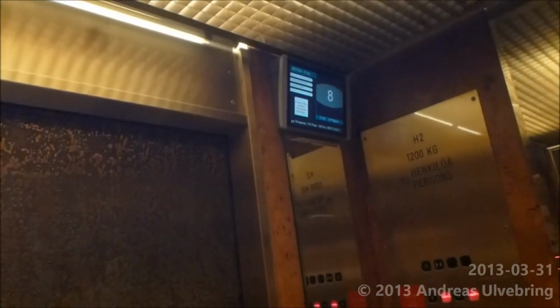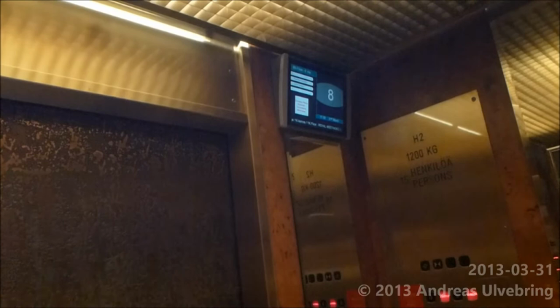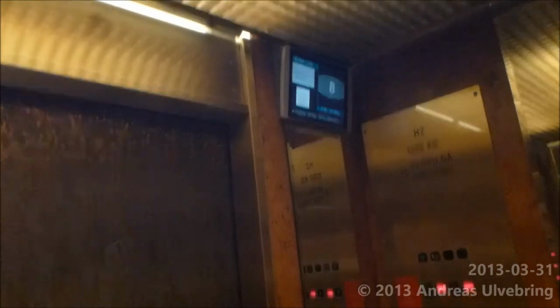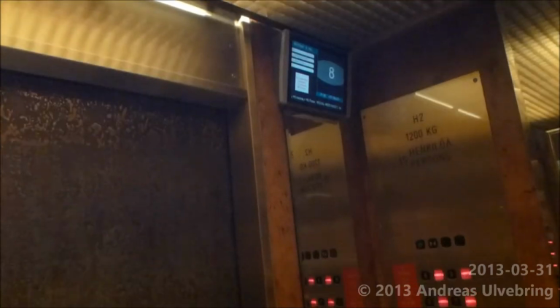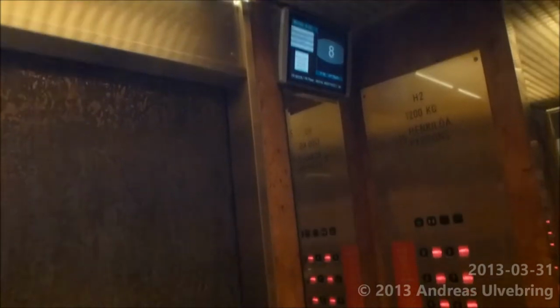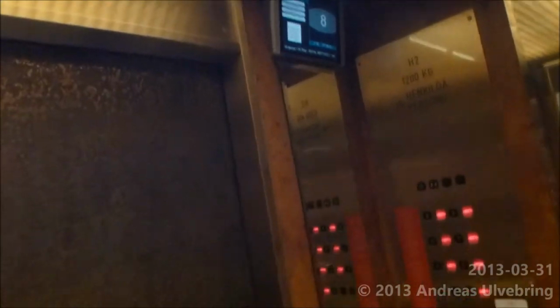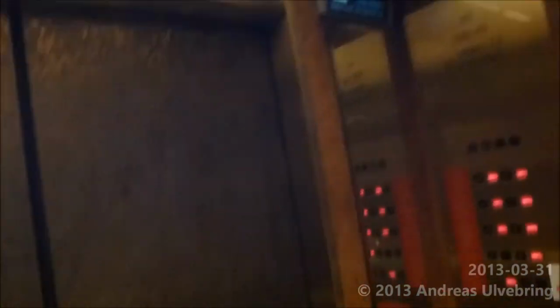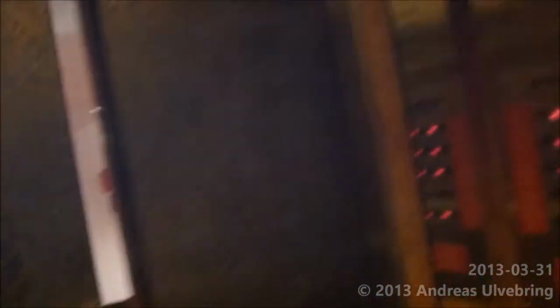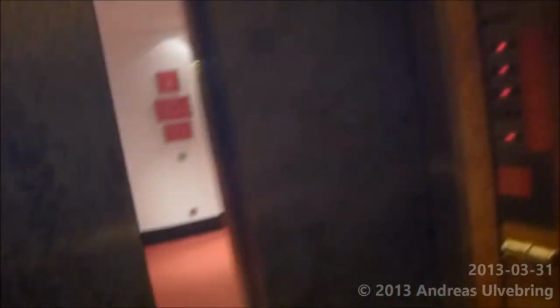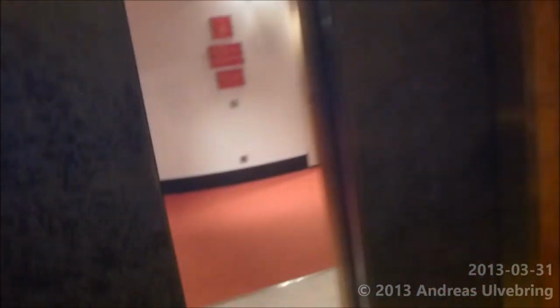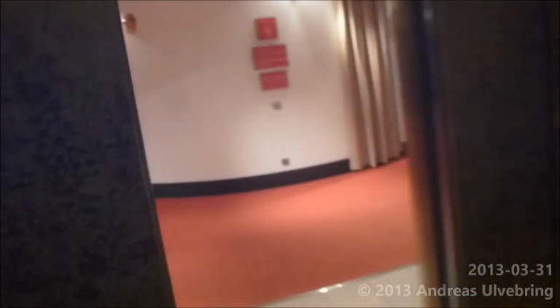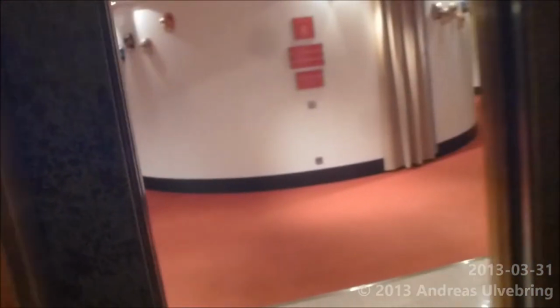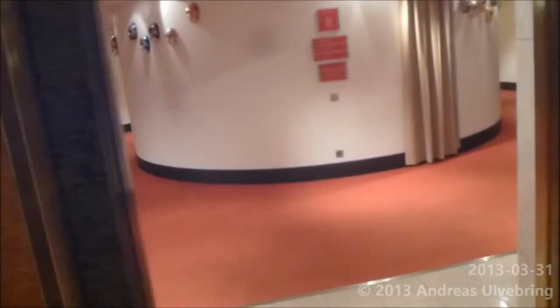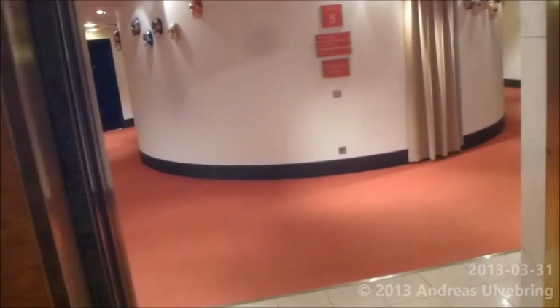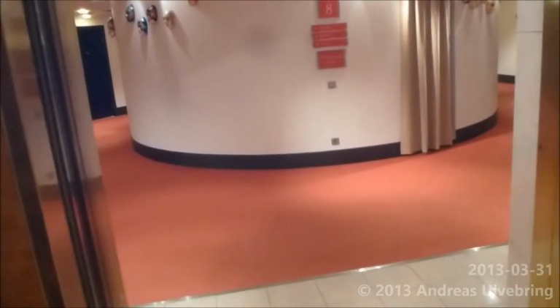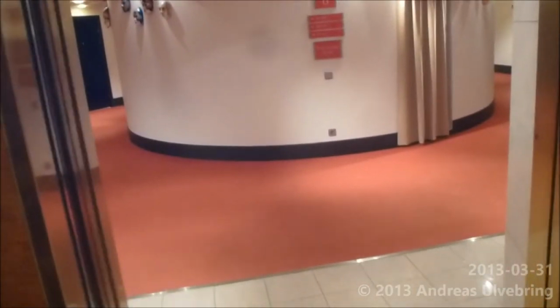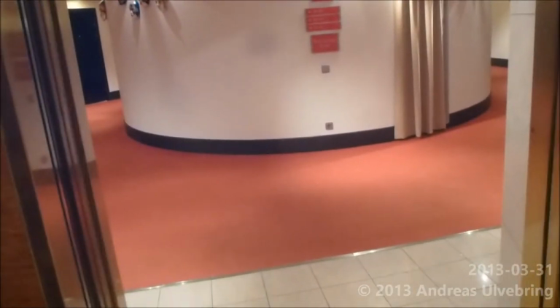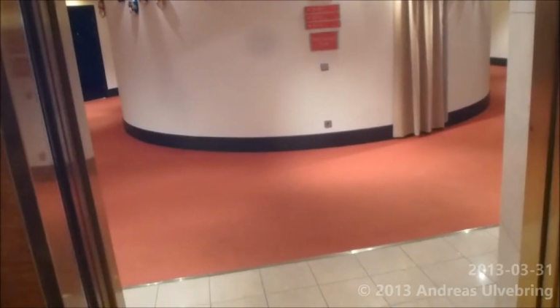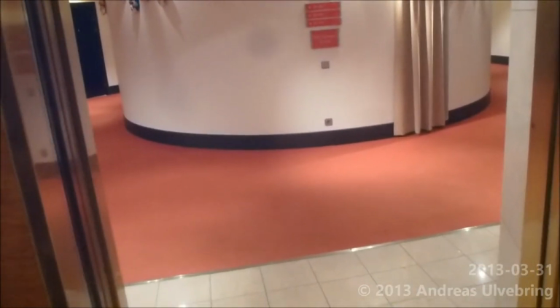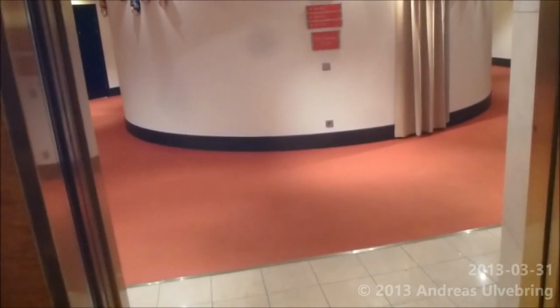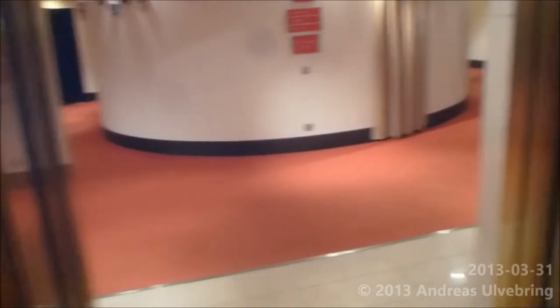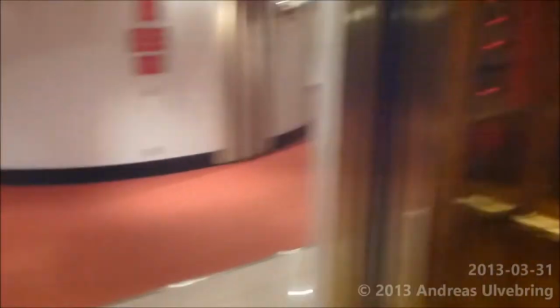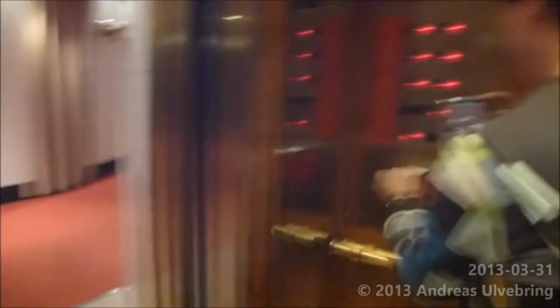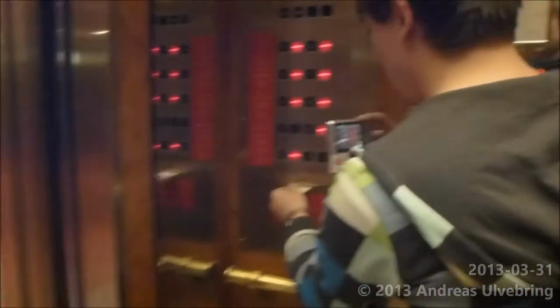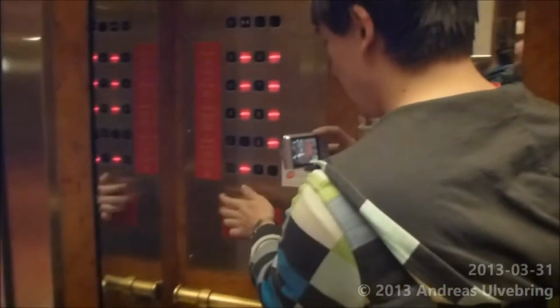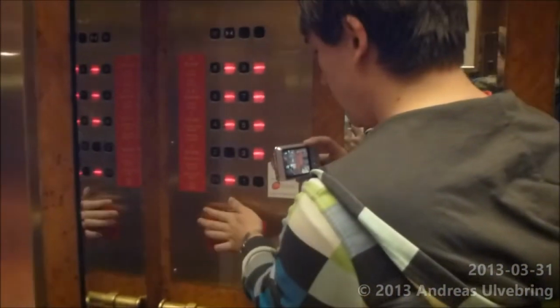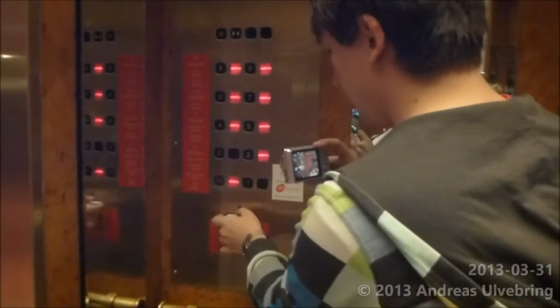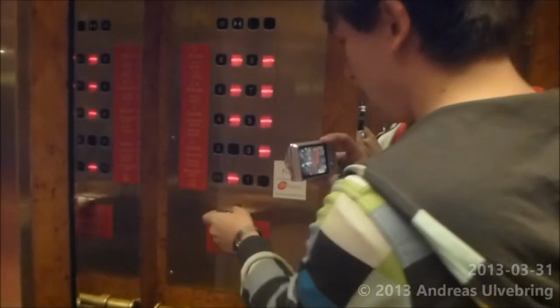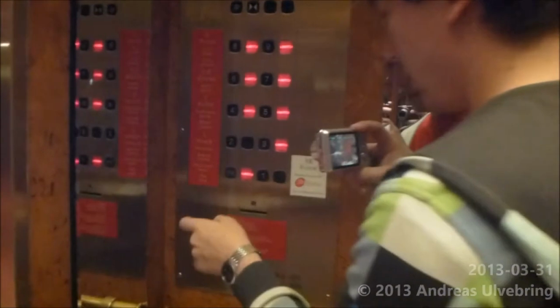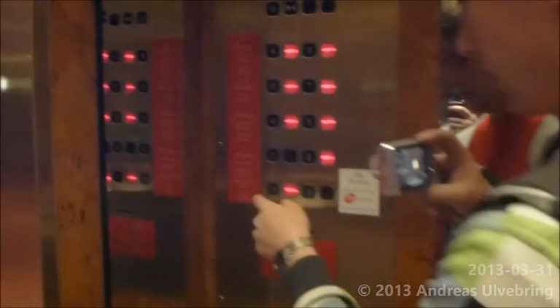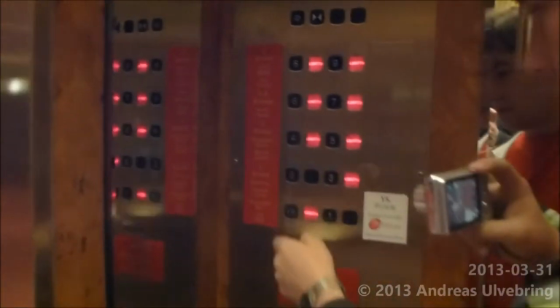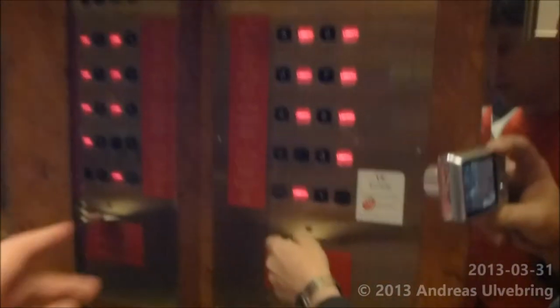This is the 8th floor. I'm gonna go back again and then... no one wants to press.